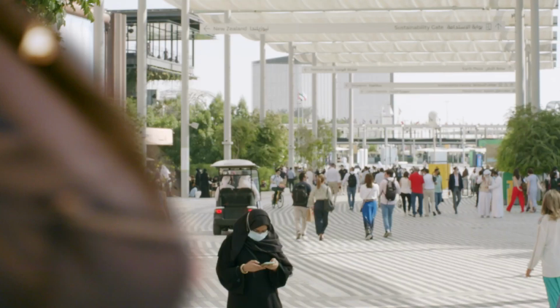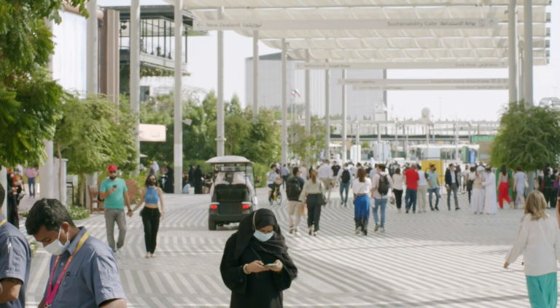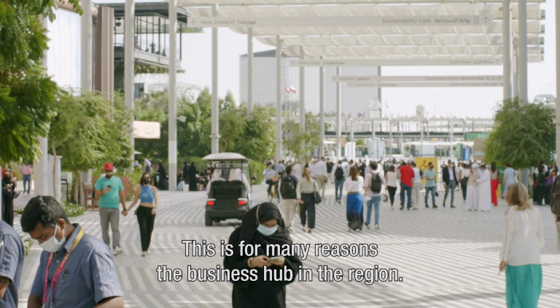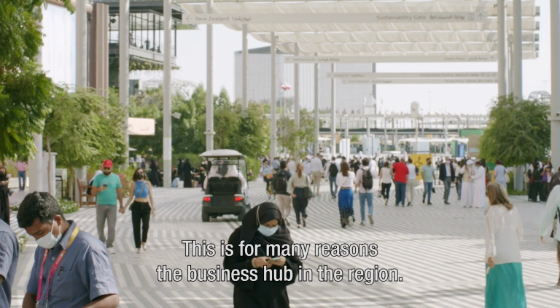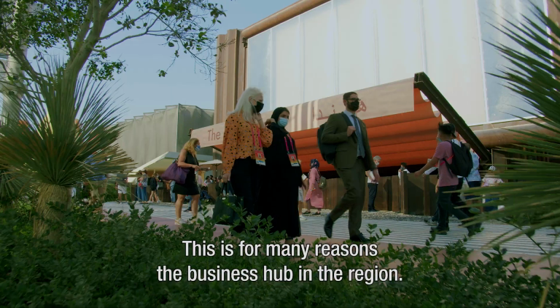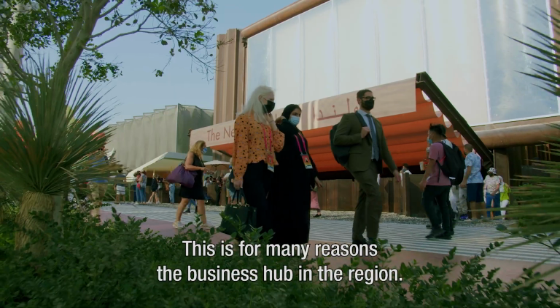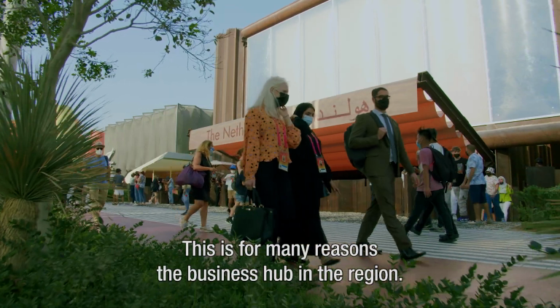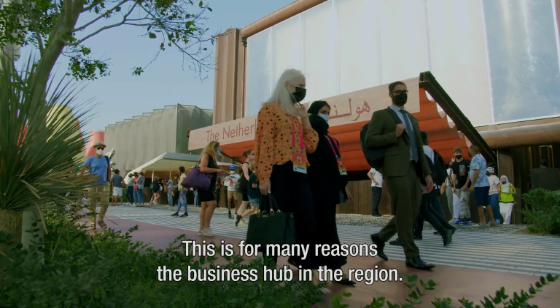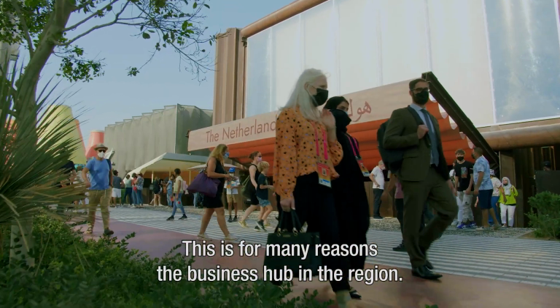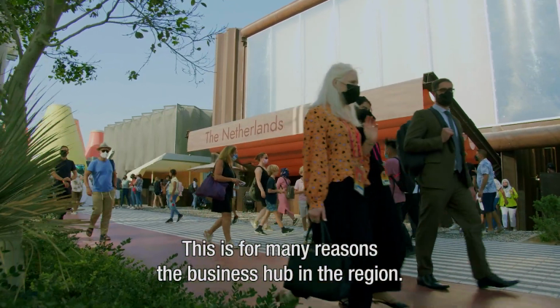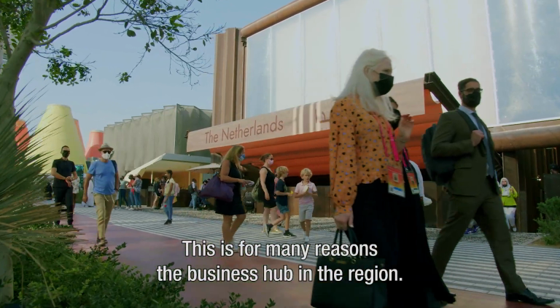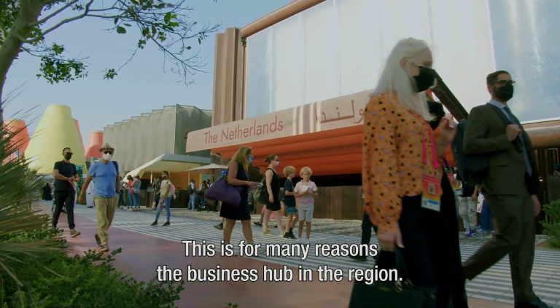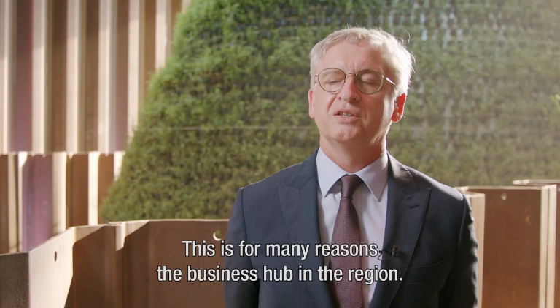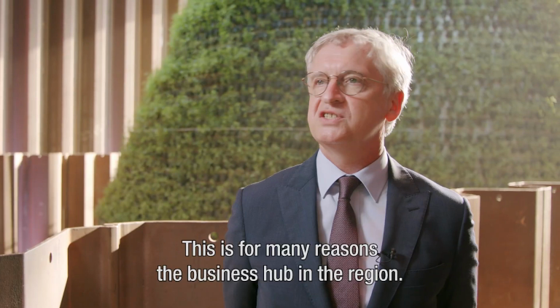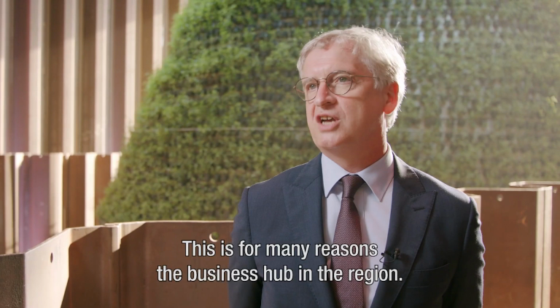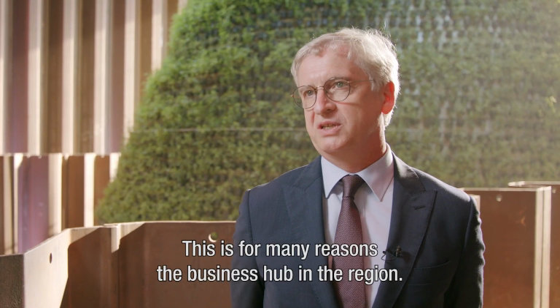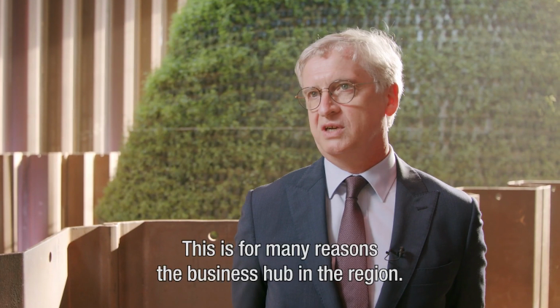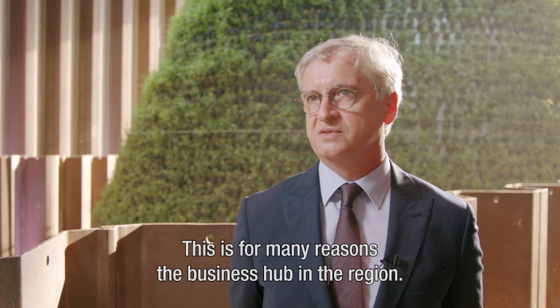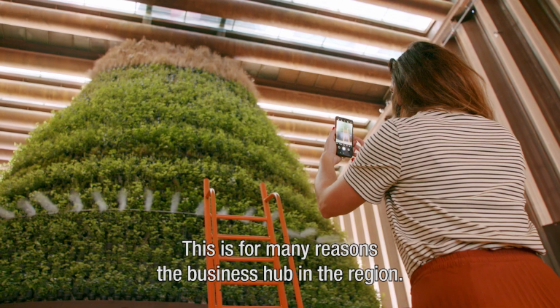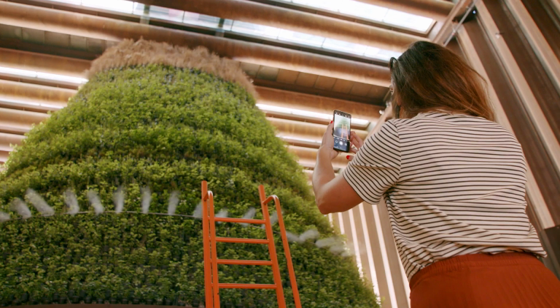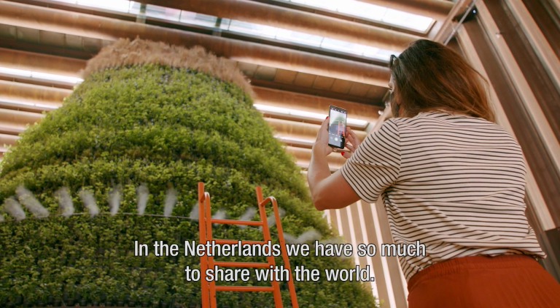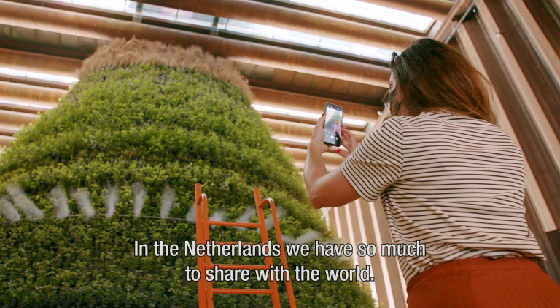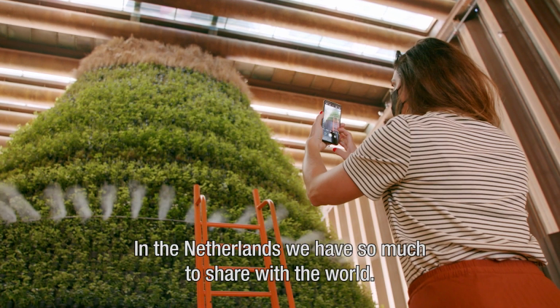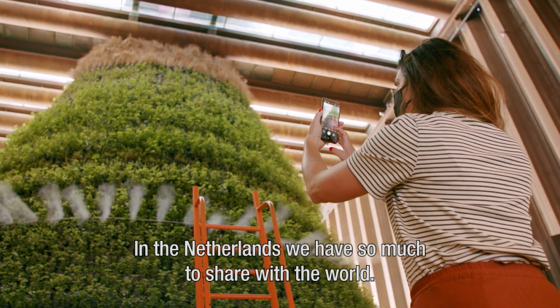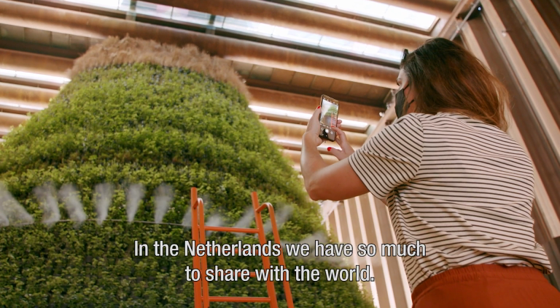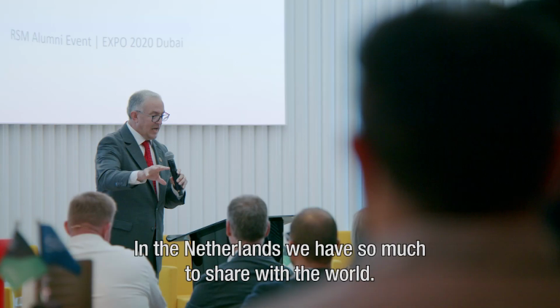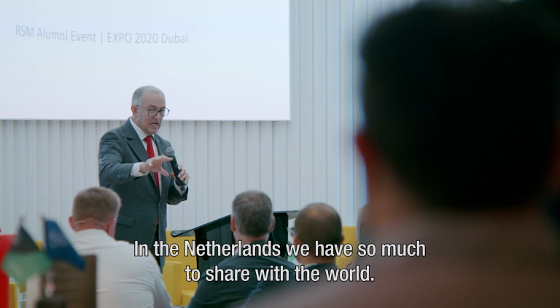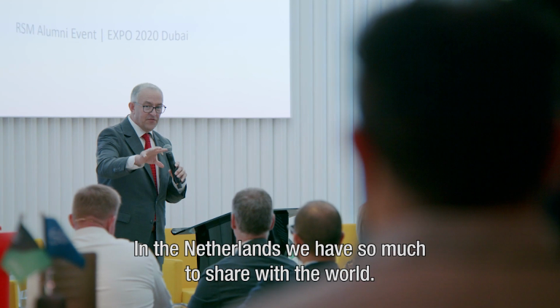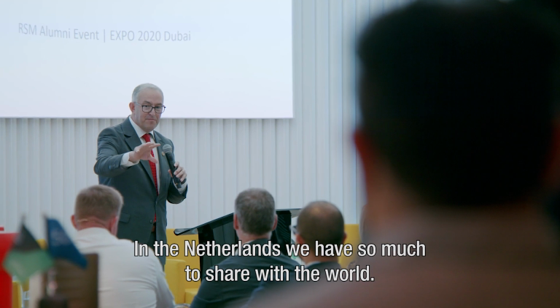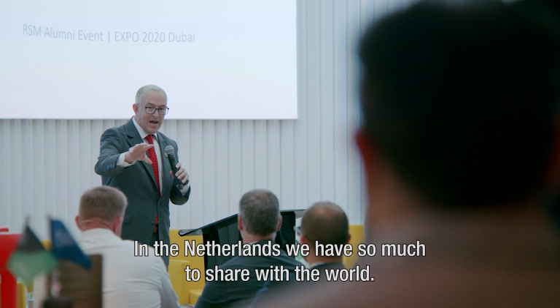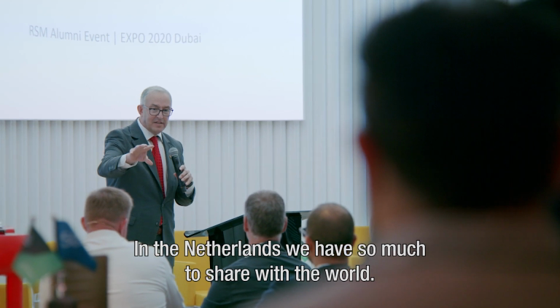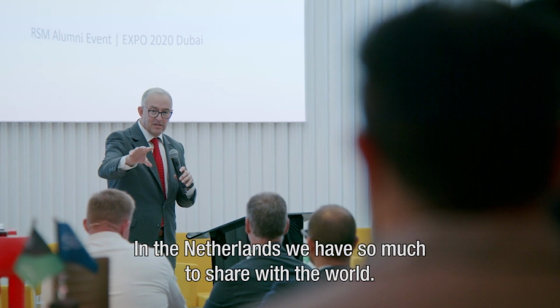This is for many, many reasons the business hub in the region. In the Netherlands we have so much to share with the world.